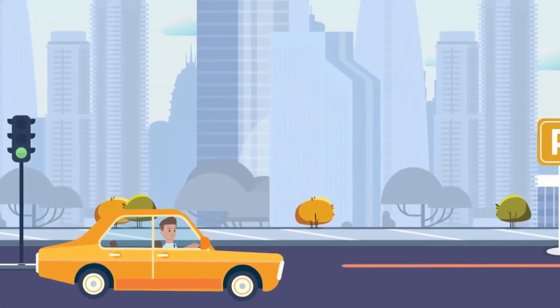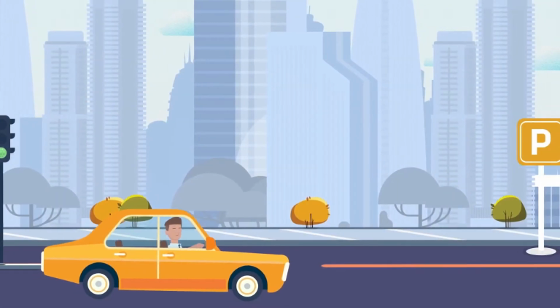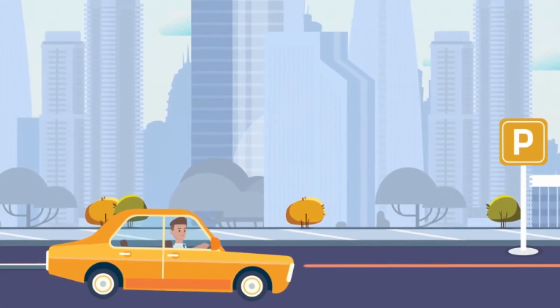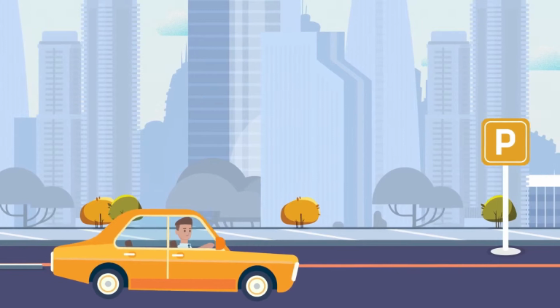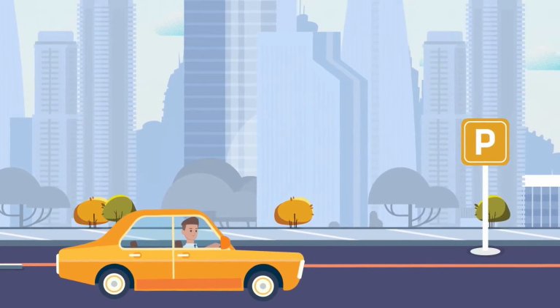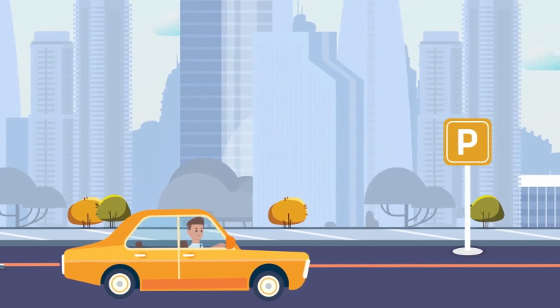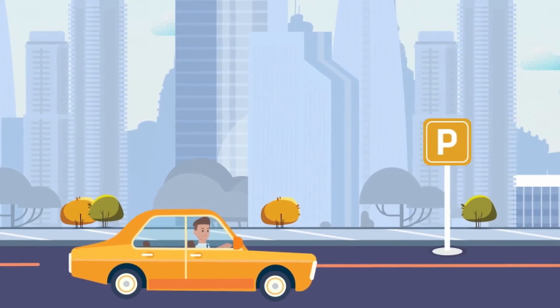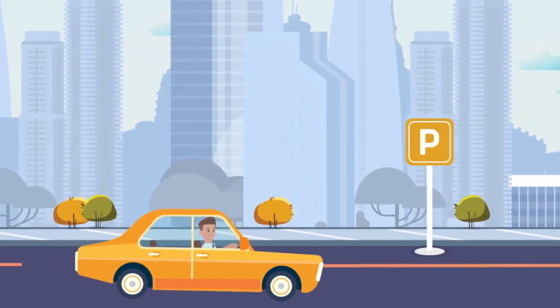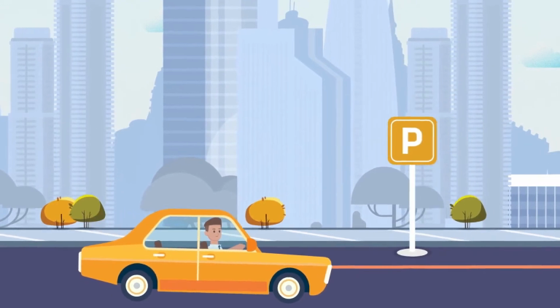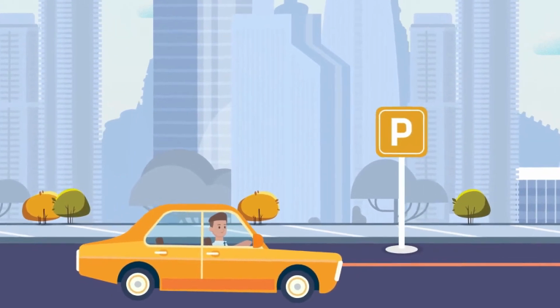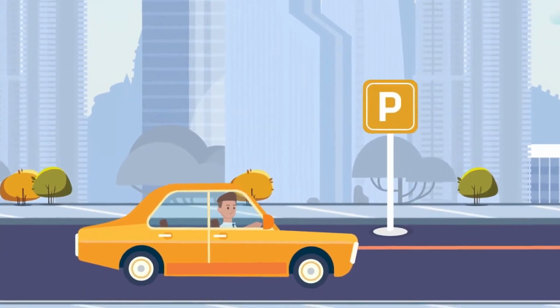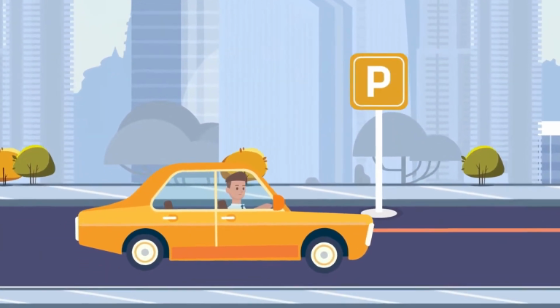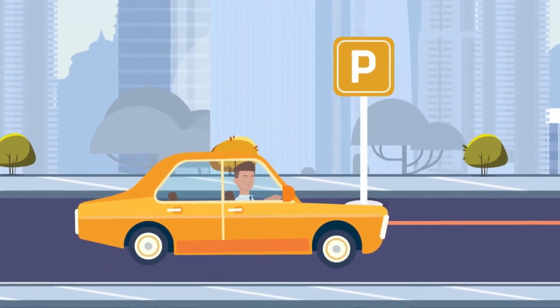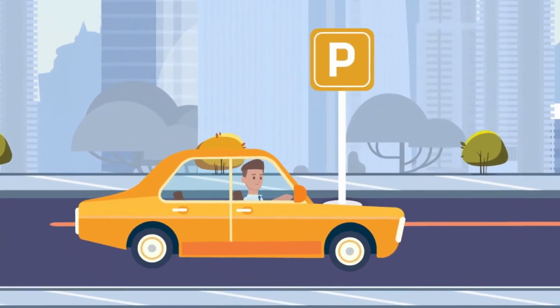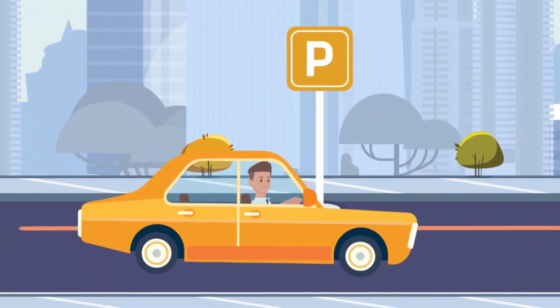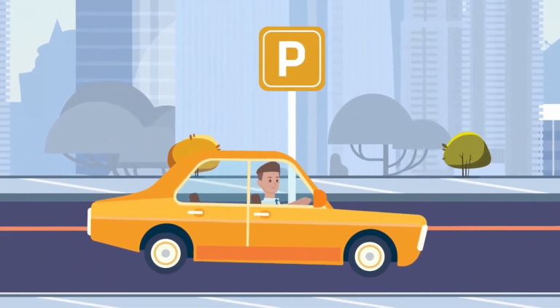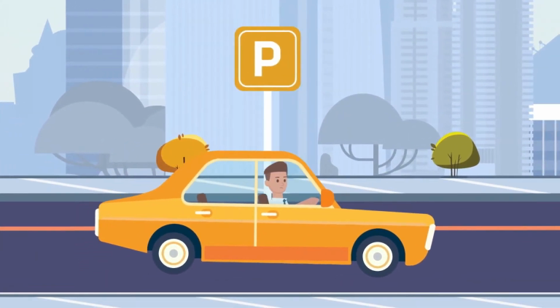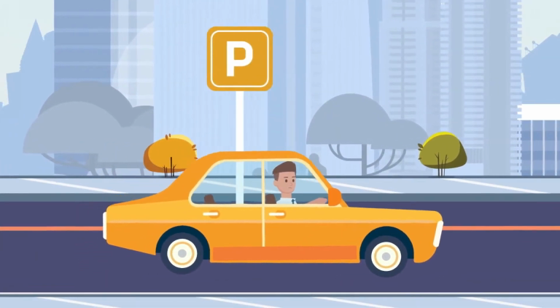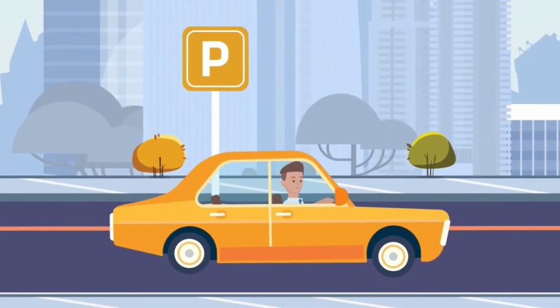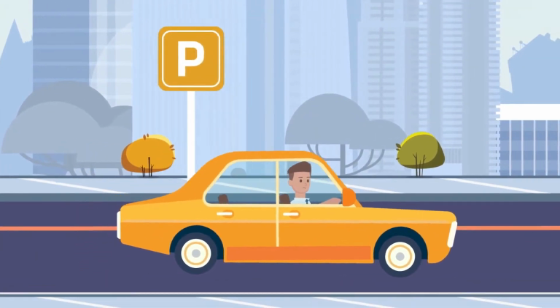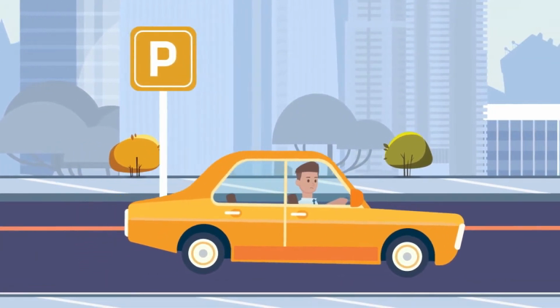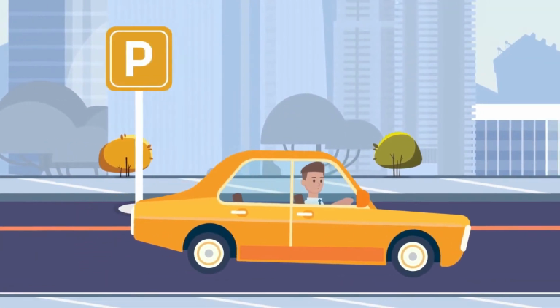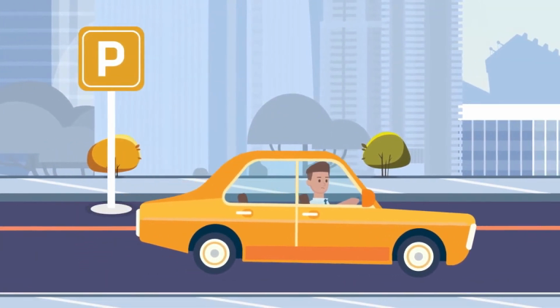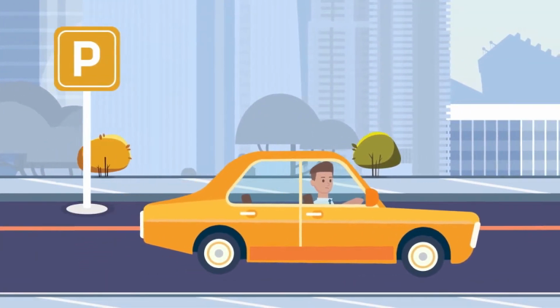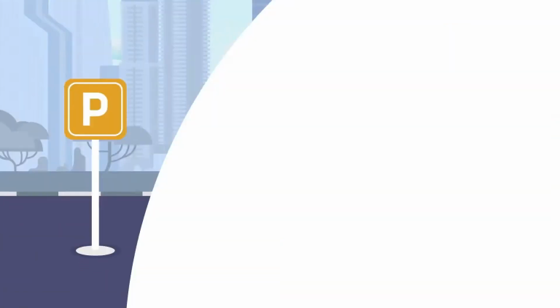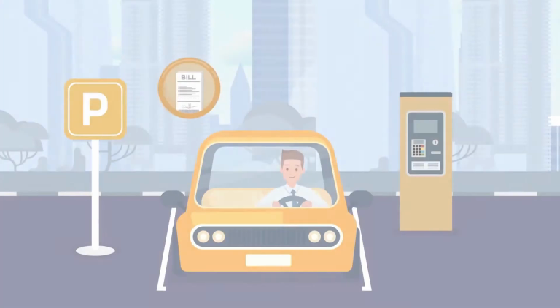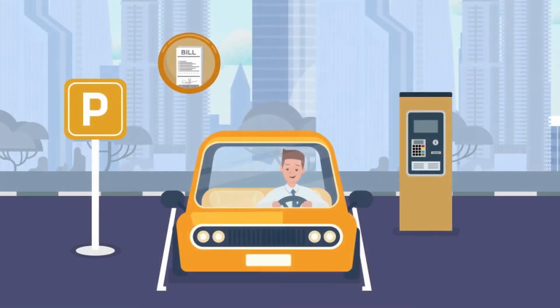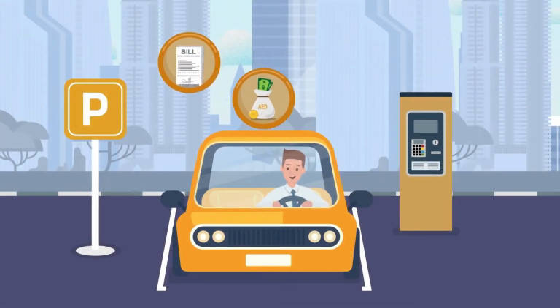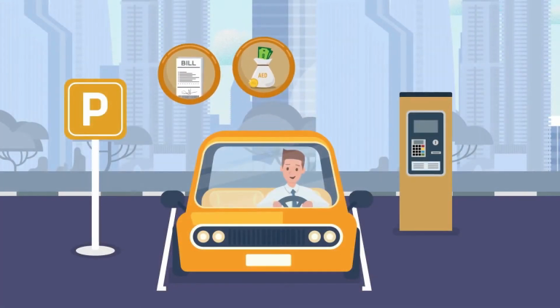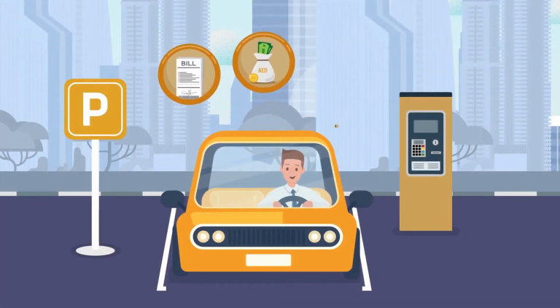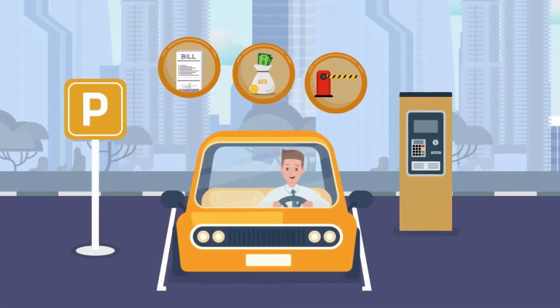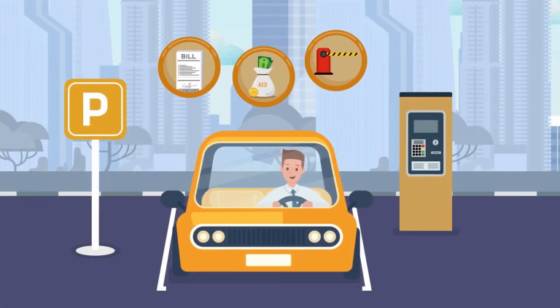Experience the Parkonic difference. Enter Parkonic-enabled parking lots with ease. Paperless, cashless, barrierless.